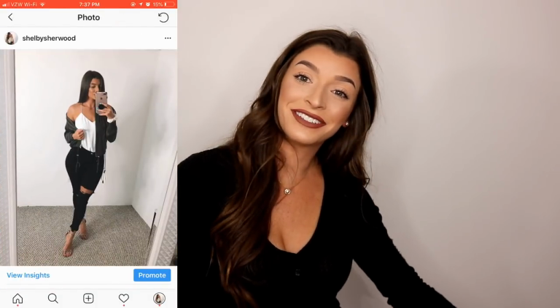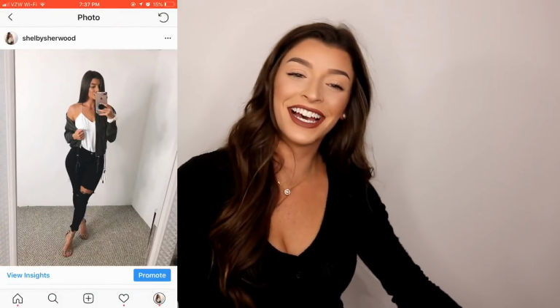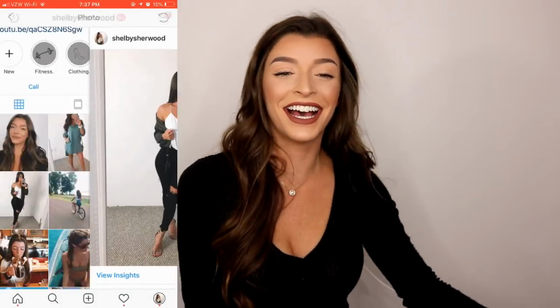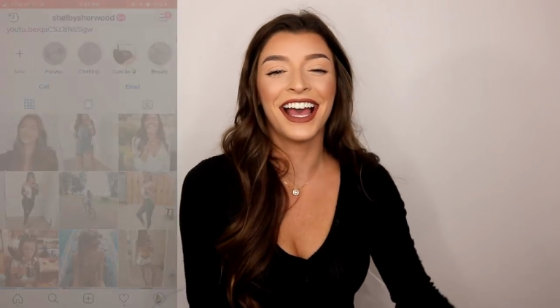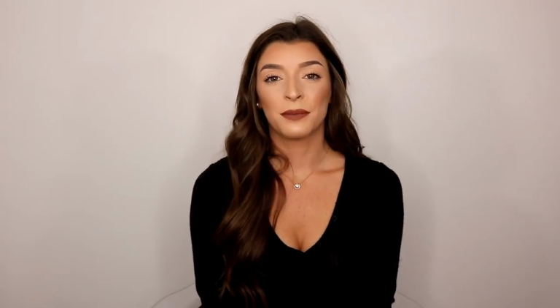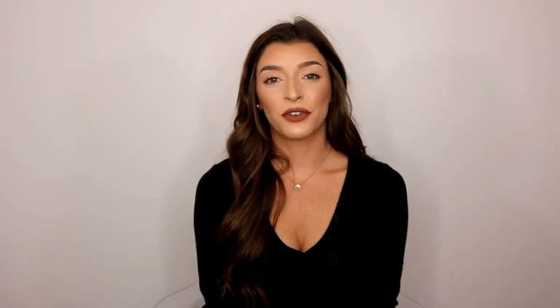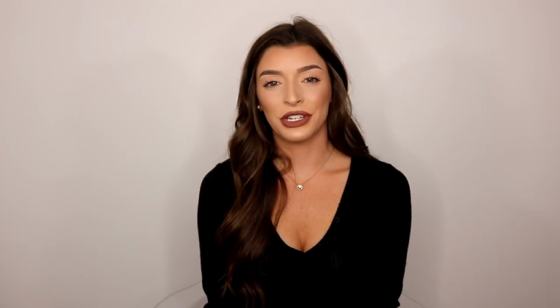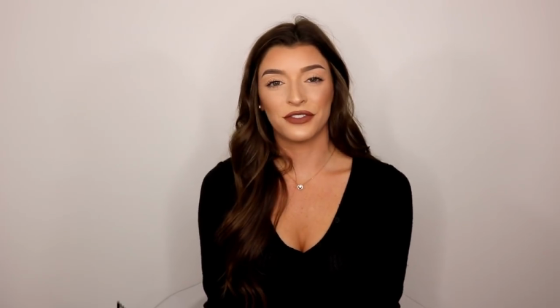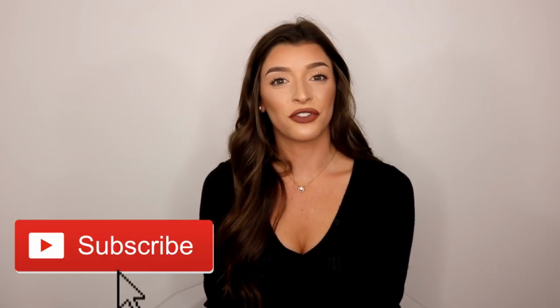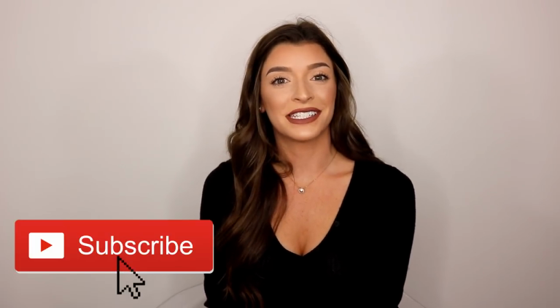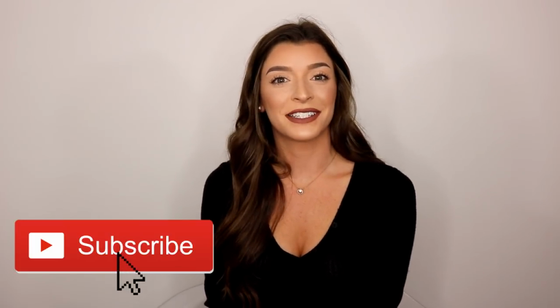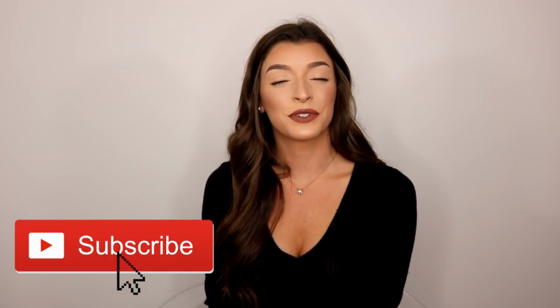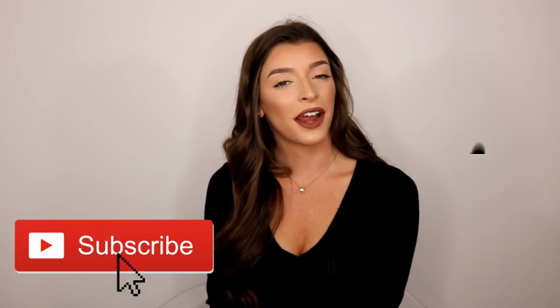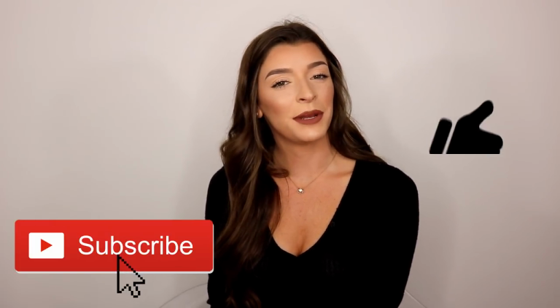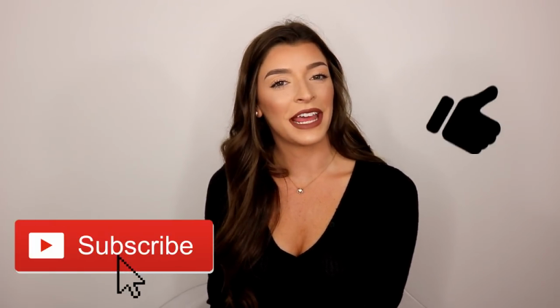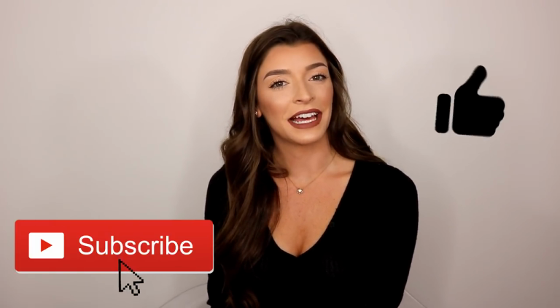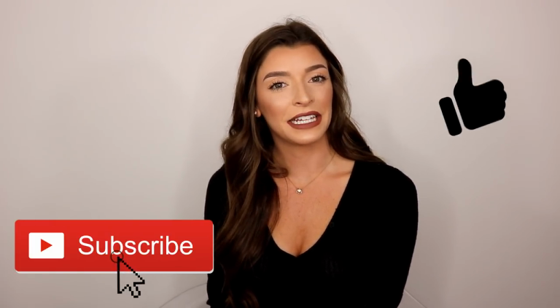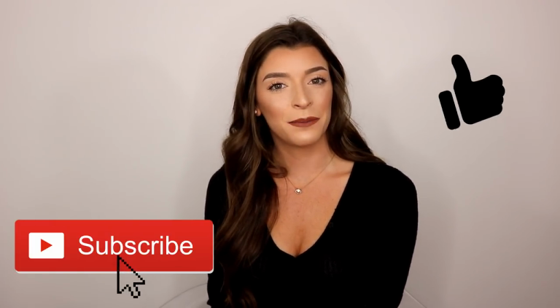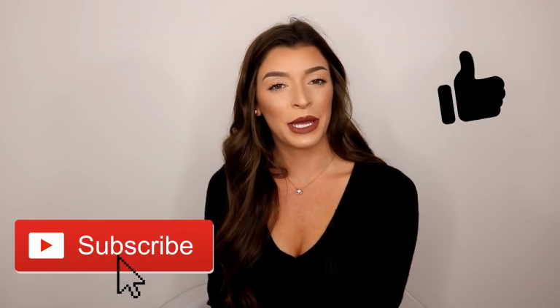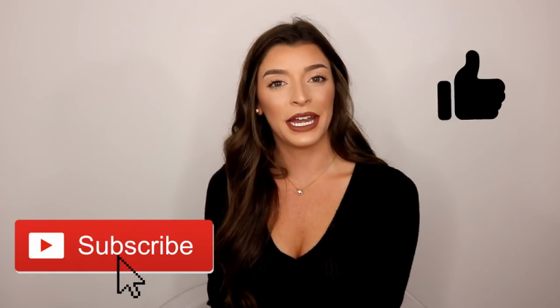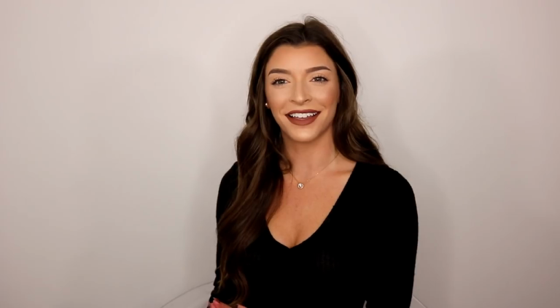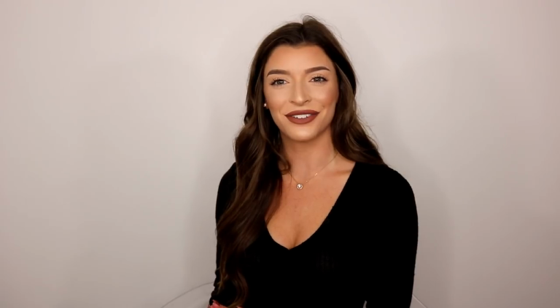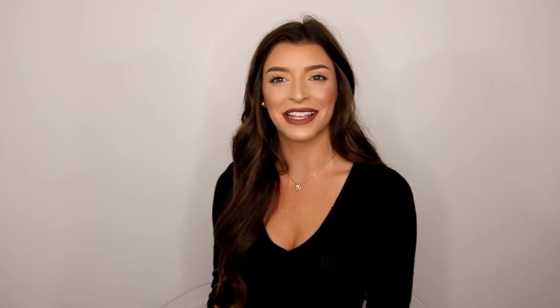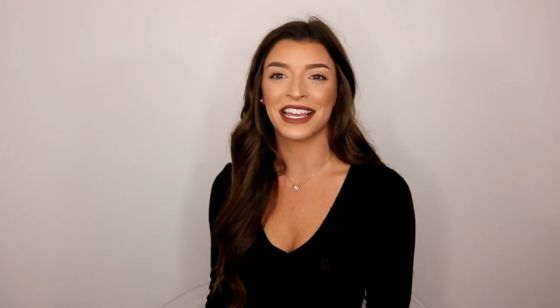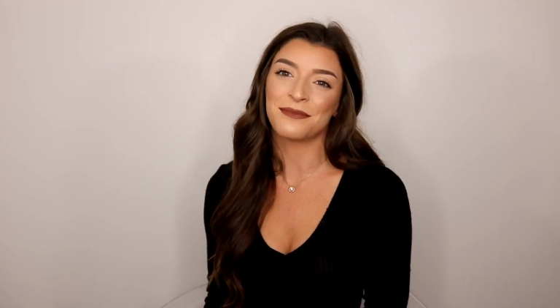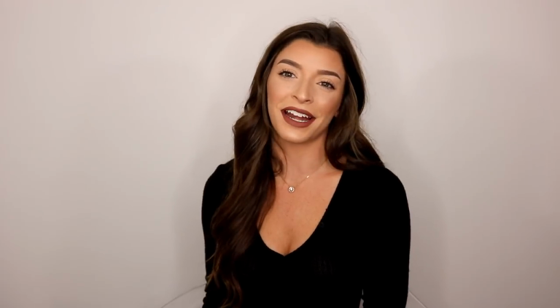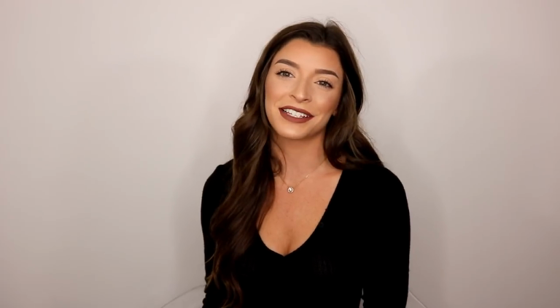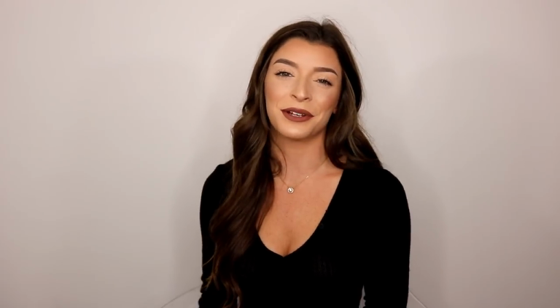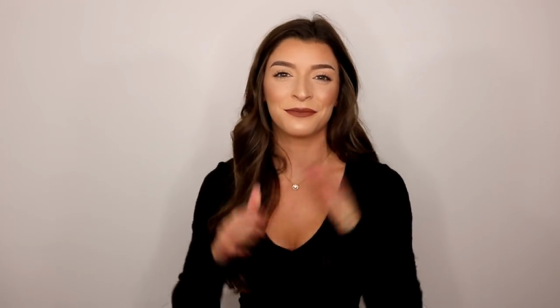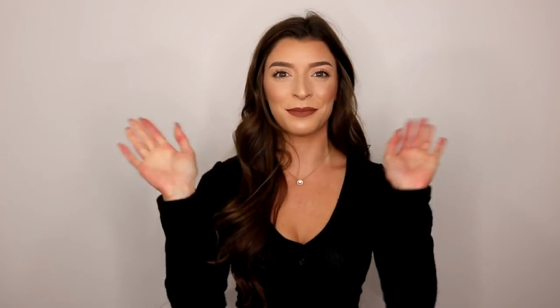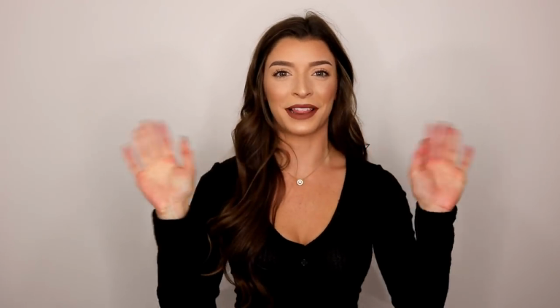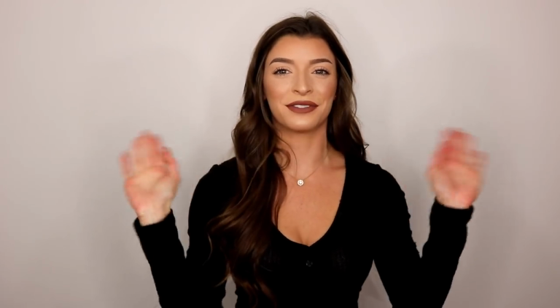Before you leave, don't forget to subscribe and hit that like button — I'll catch you guys in my next one. Bye loves!